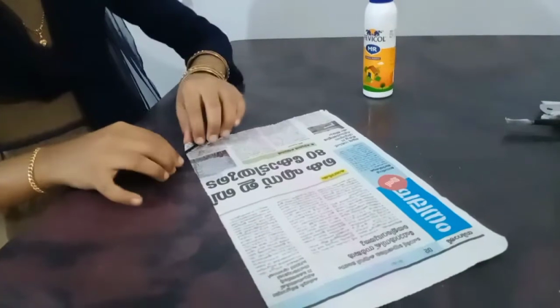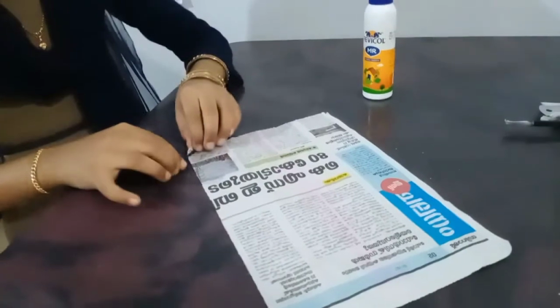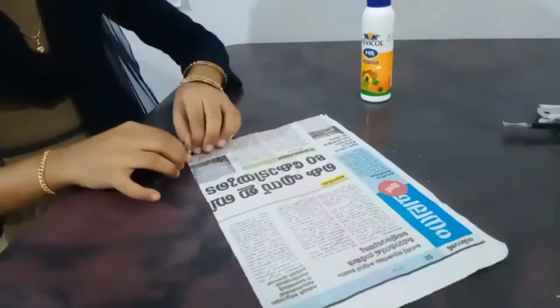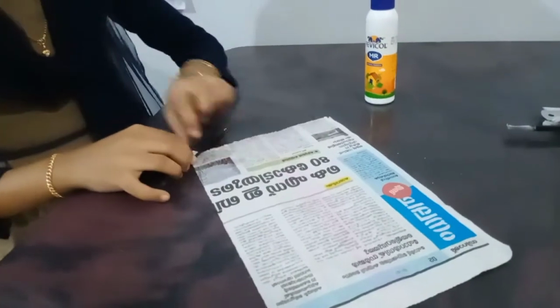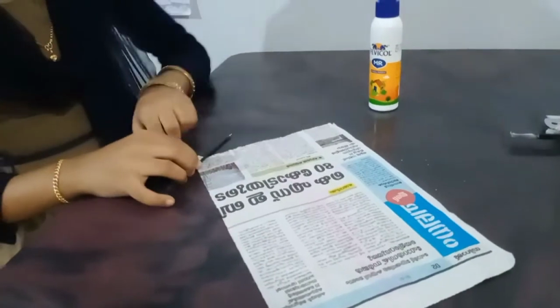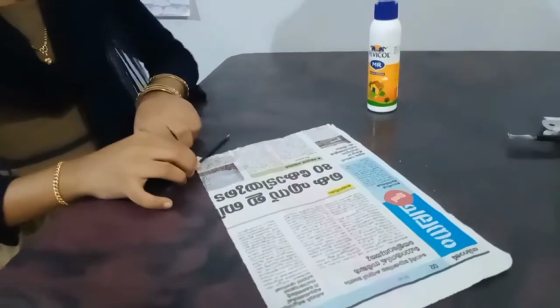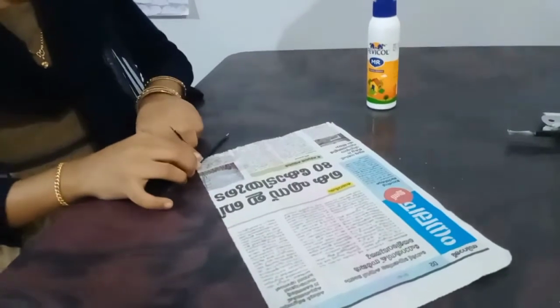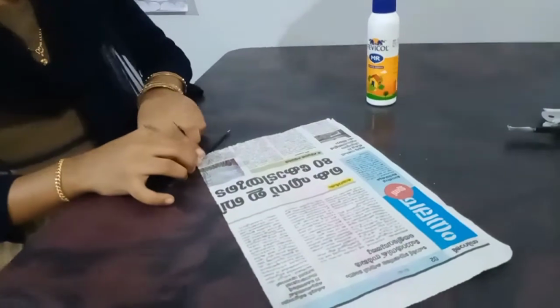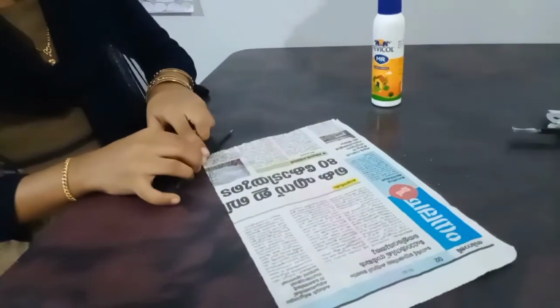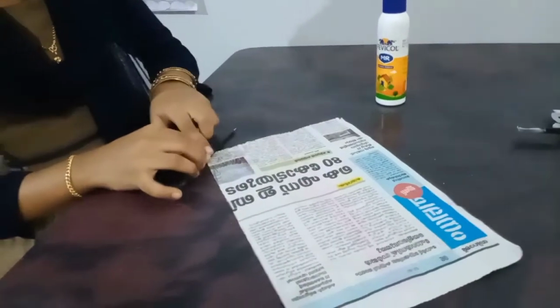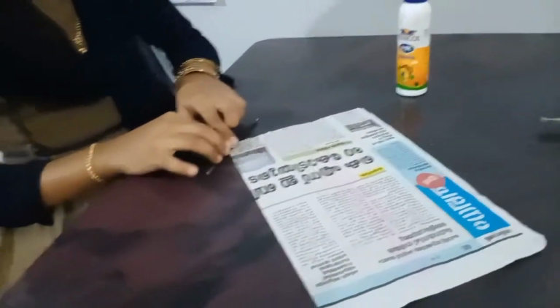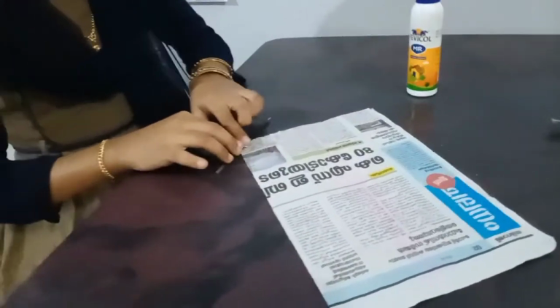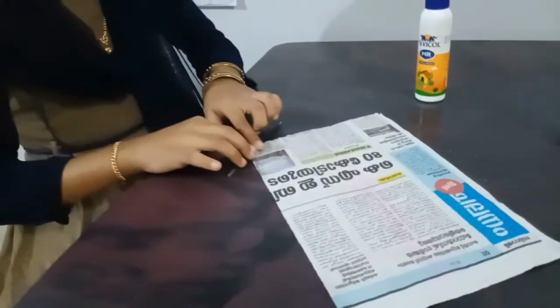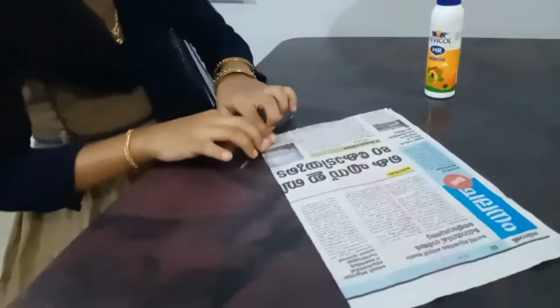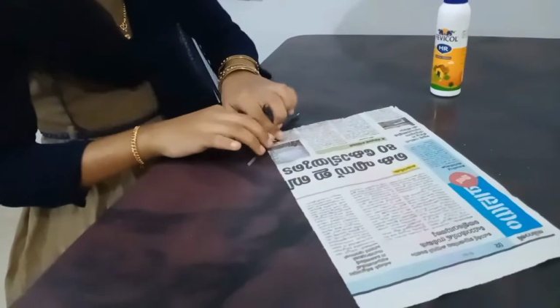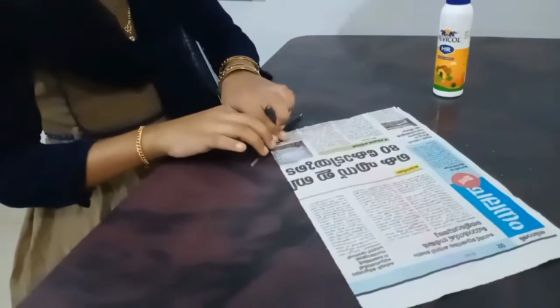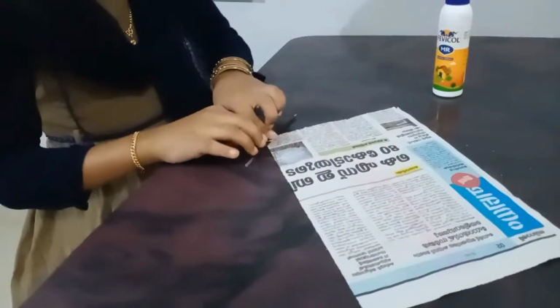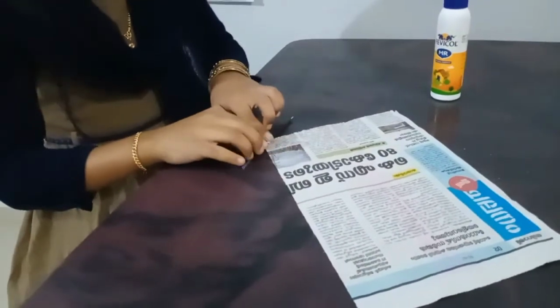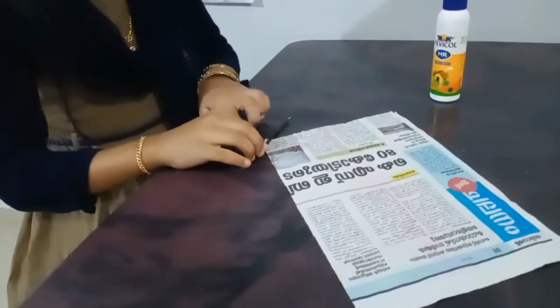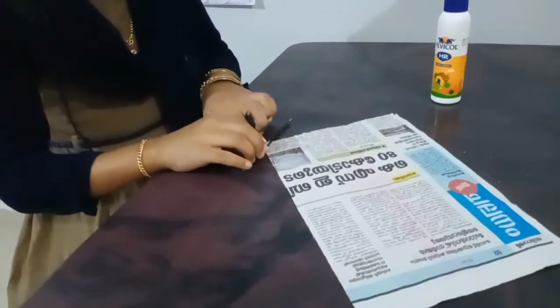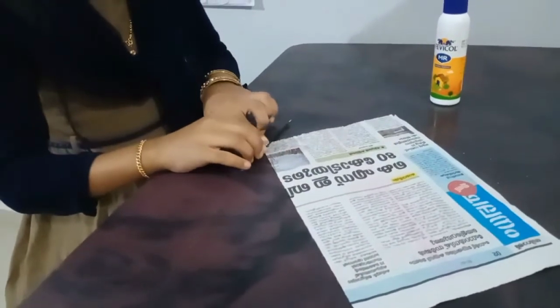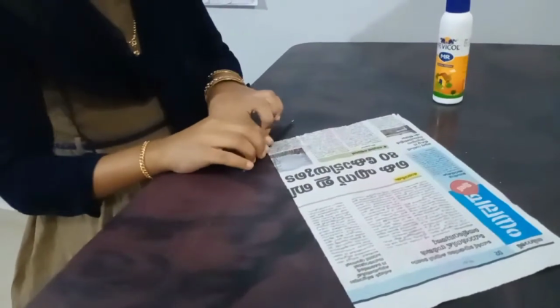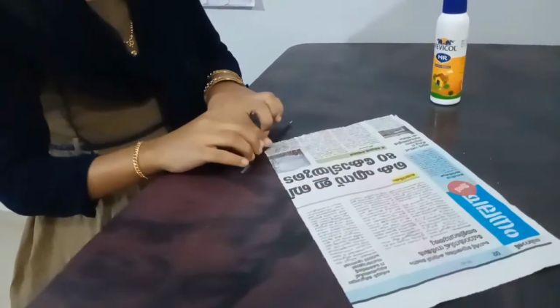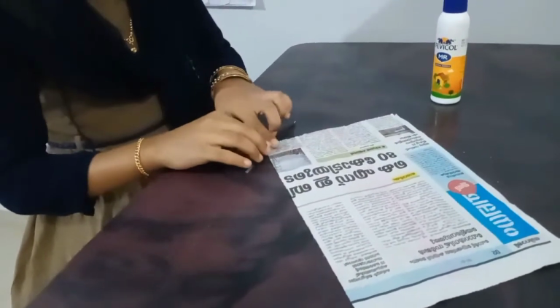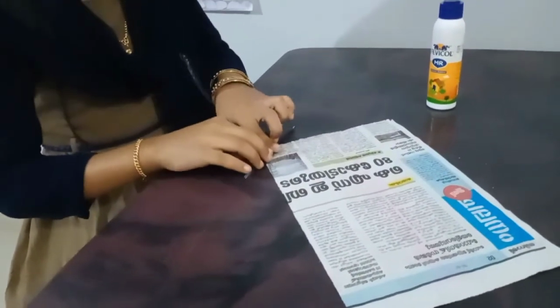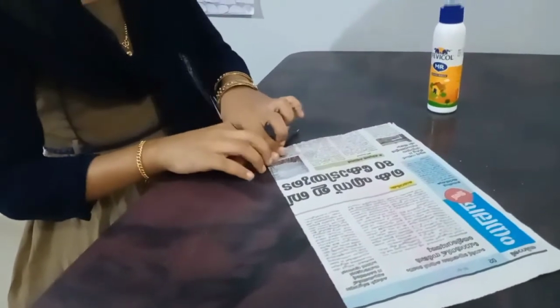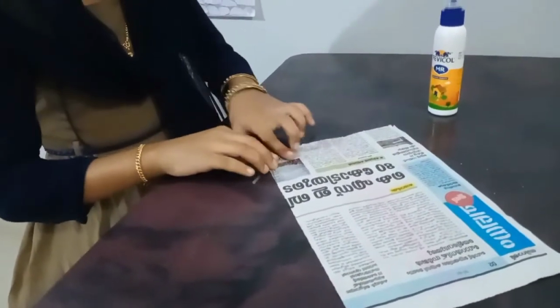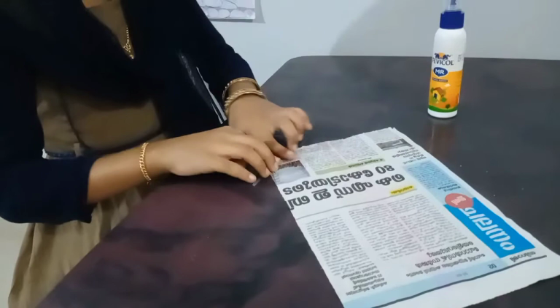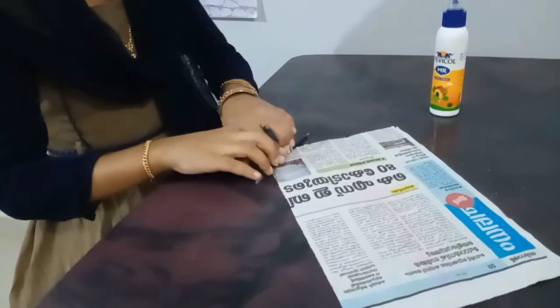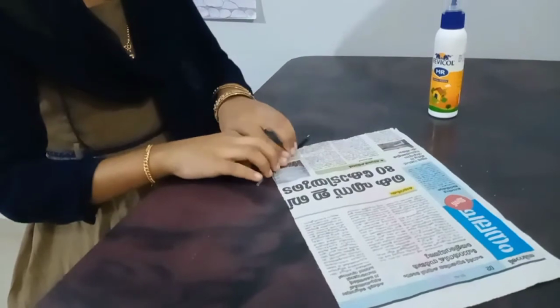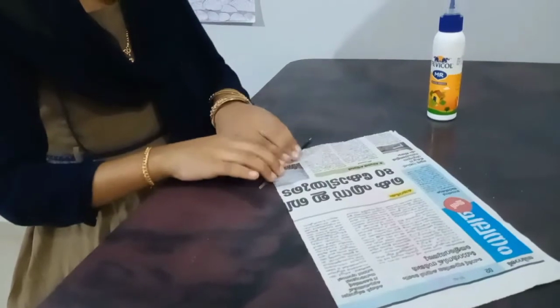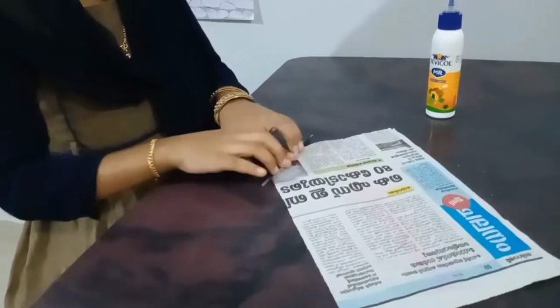Here, I have made those newspaper pencils. We have made a roll of paper.